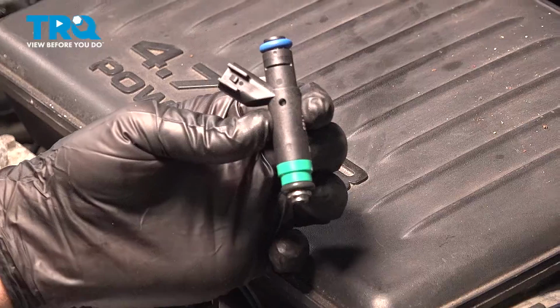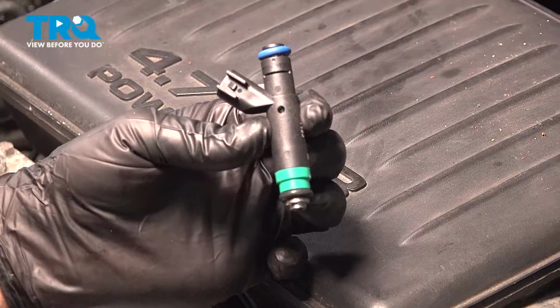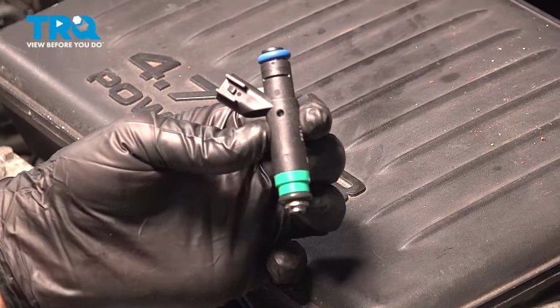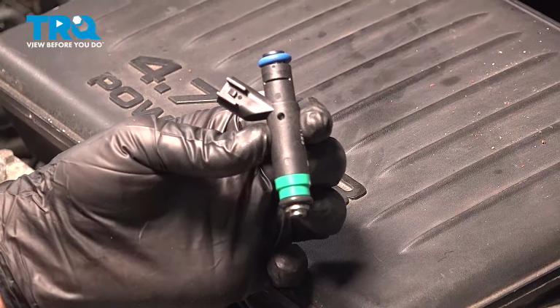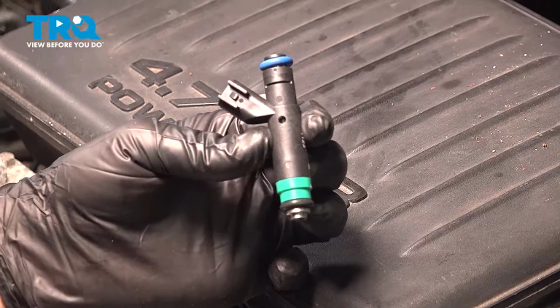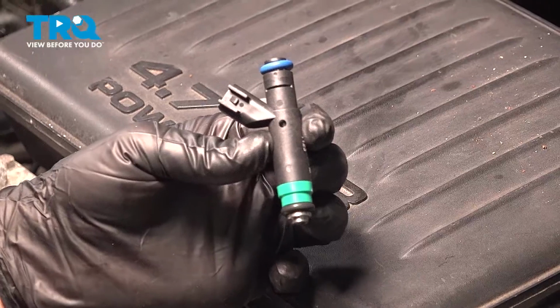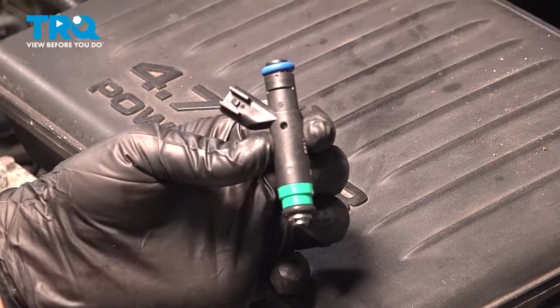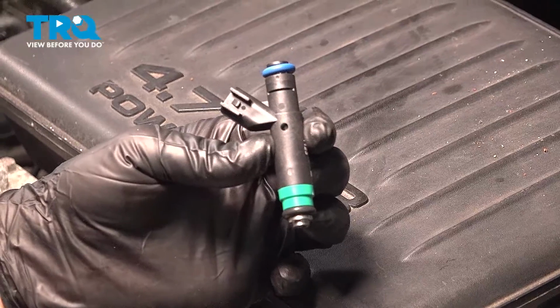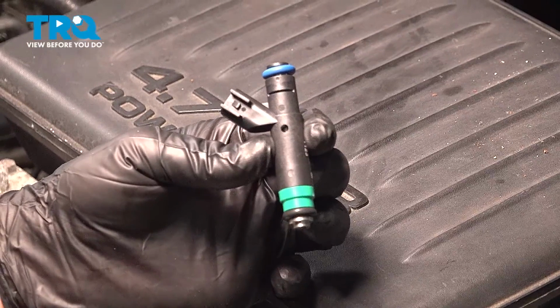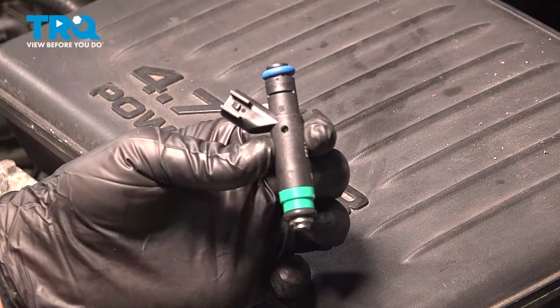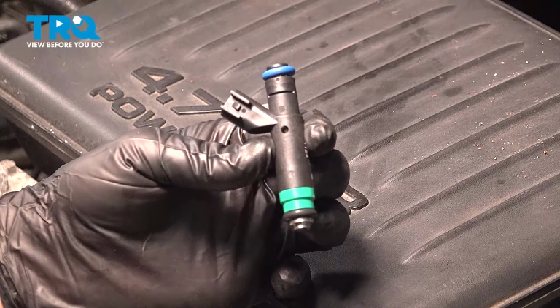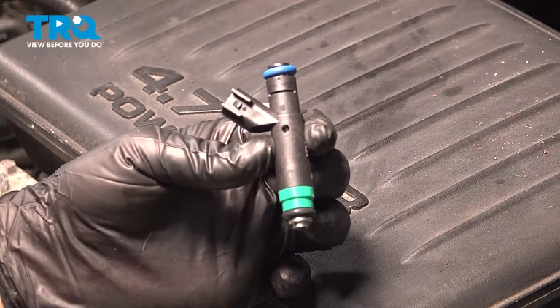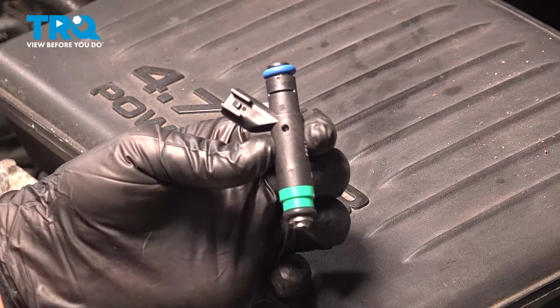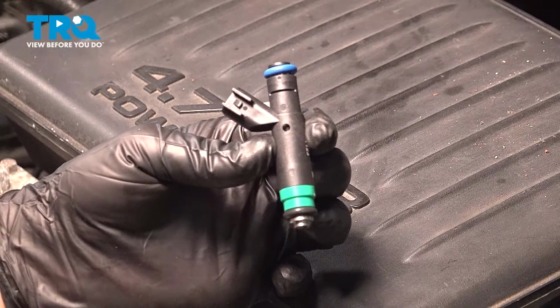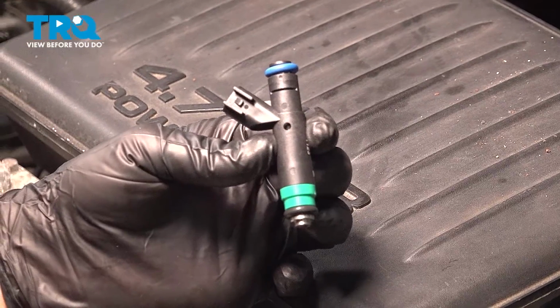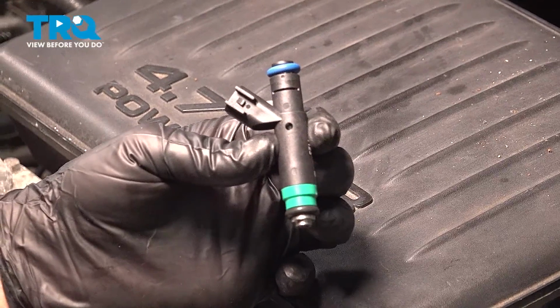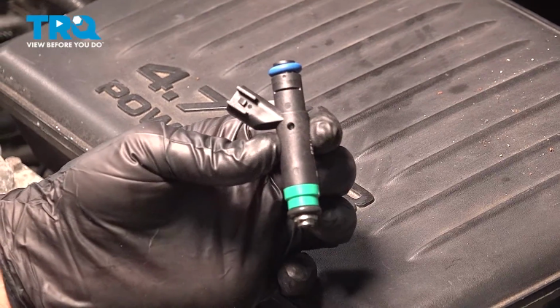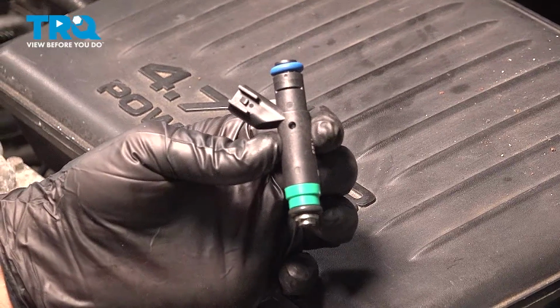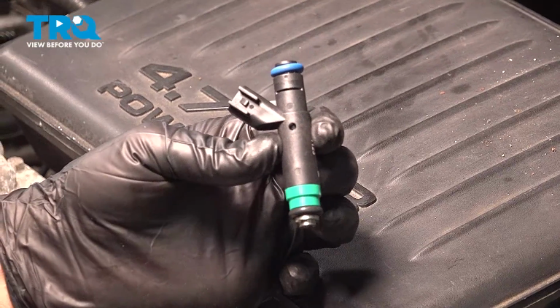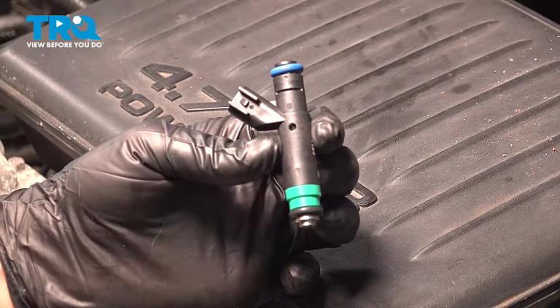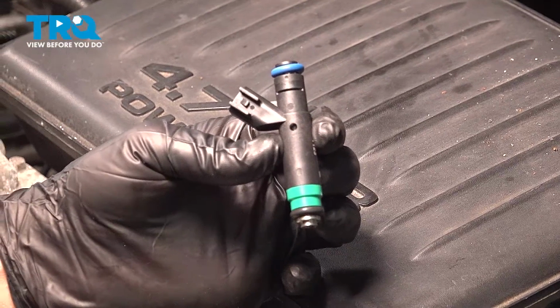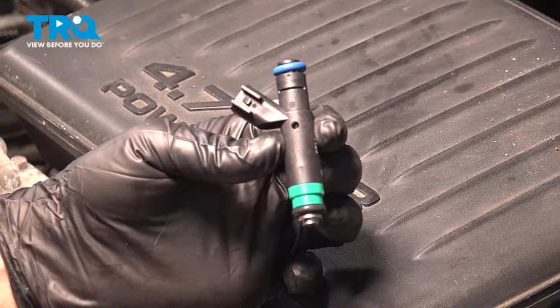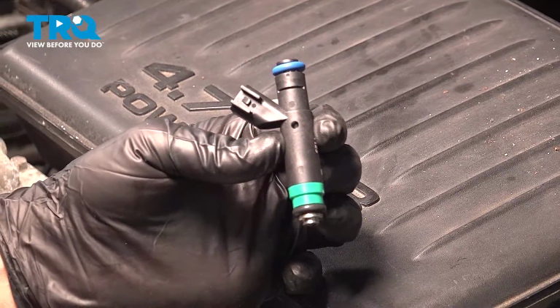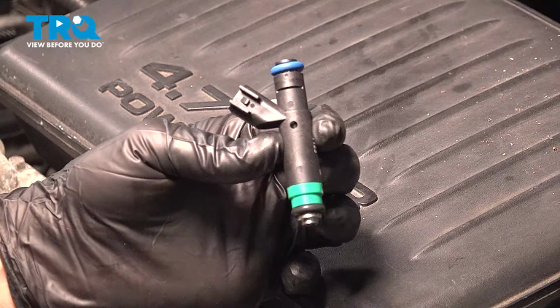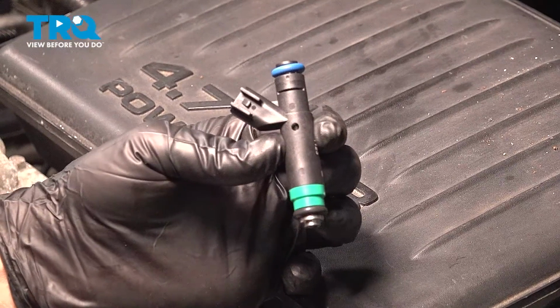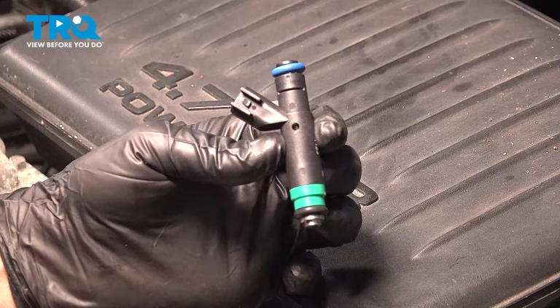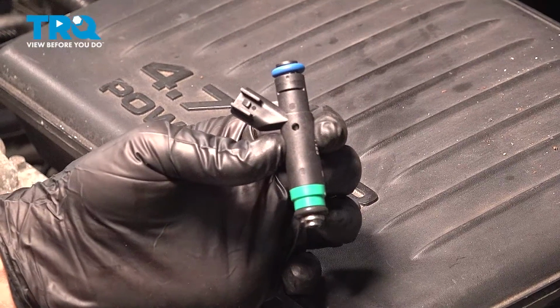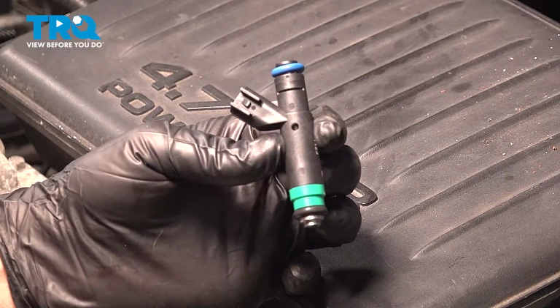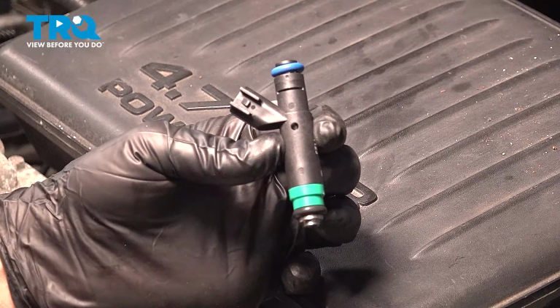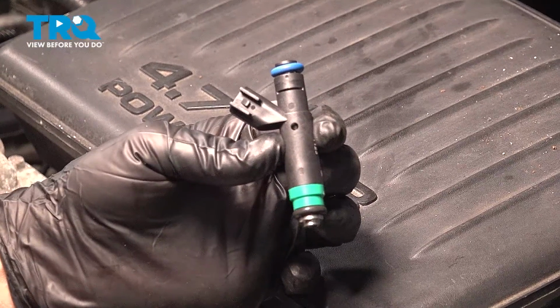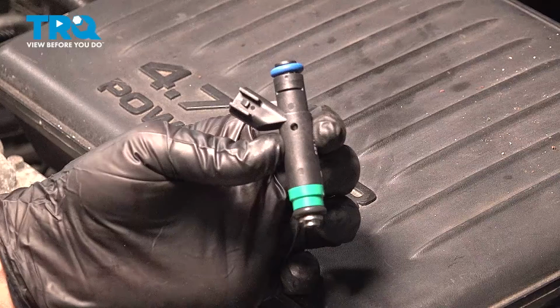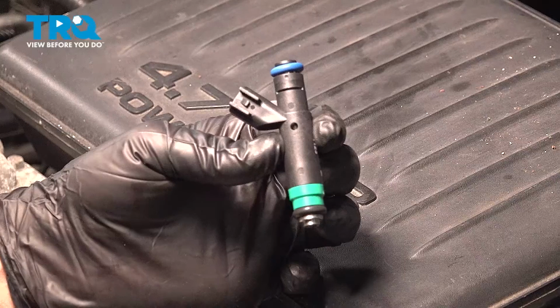In this video, we're going to show you how to install fuel injectors on your Jeep Grand Cherokee, located on both sides of the engine.